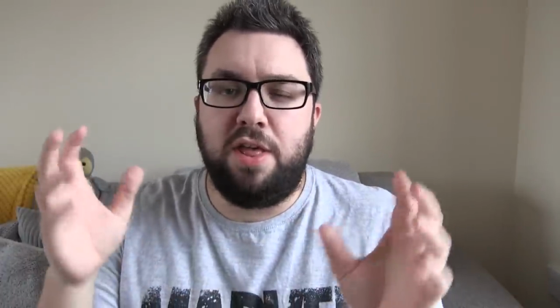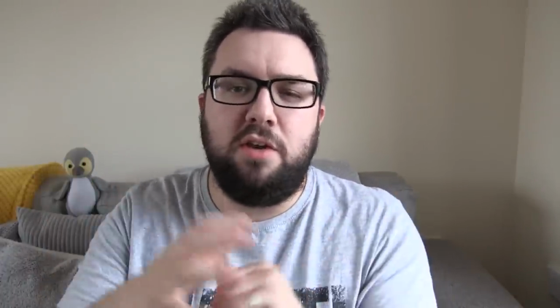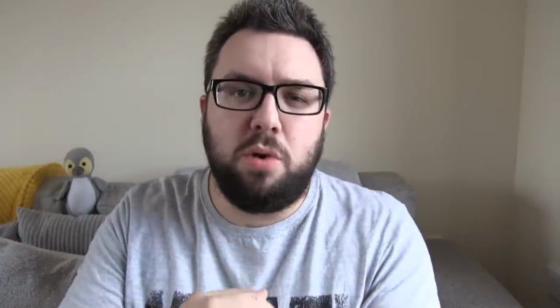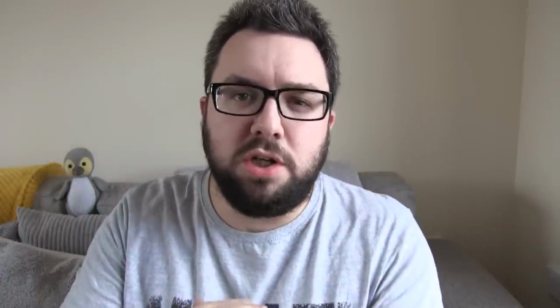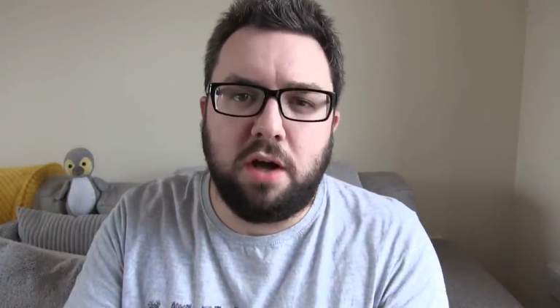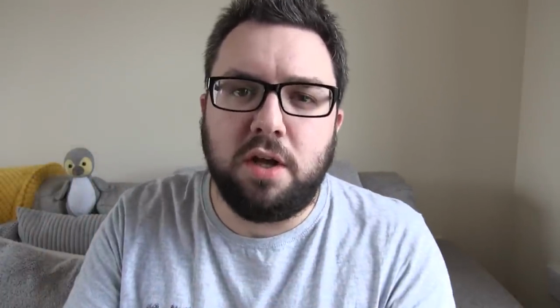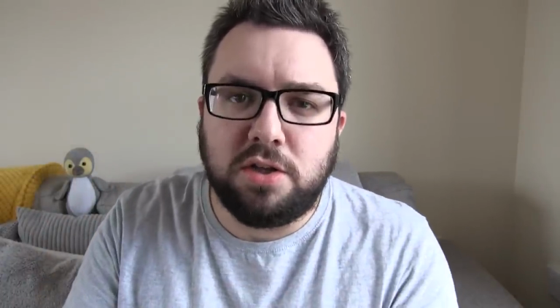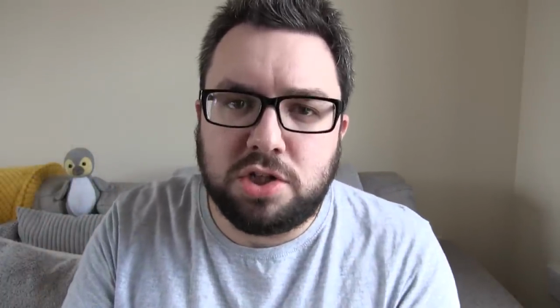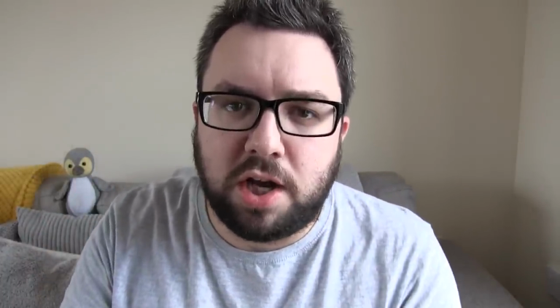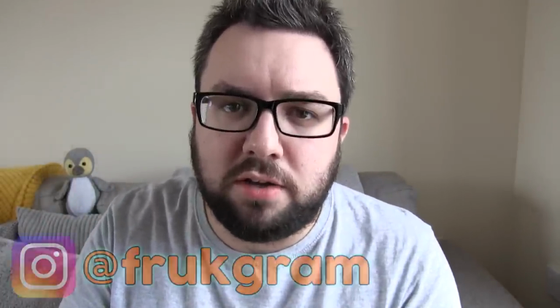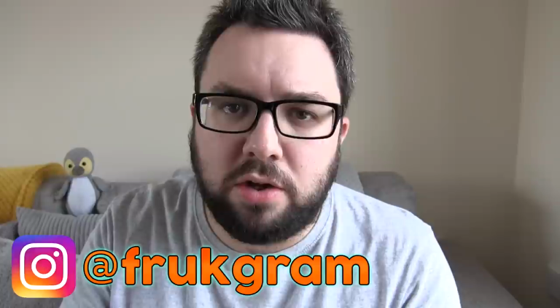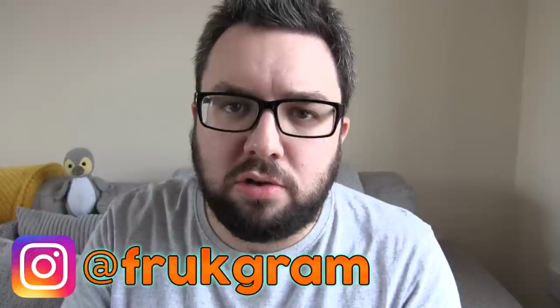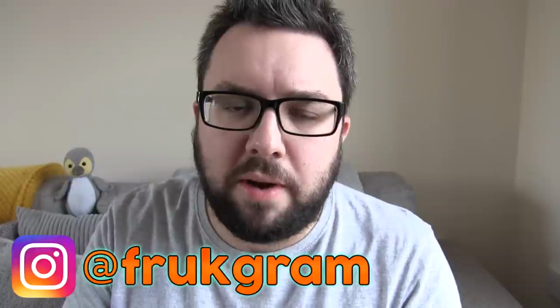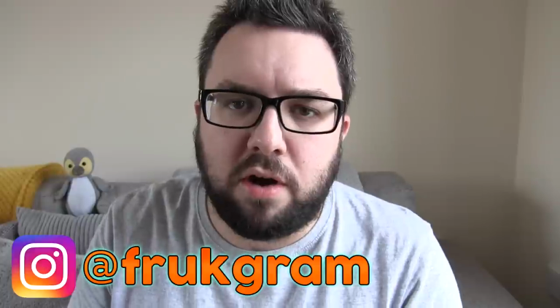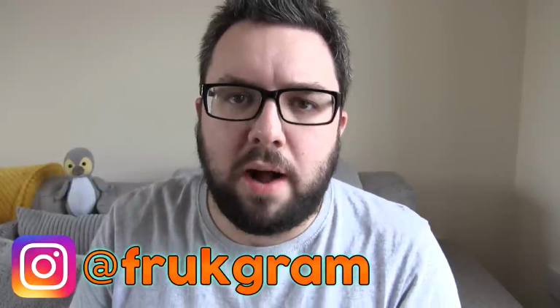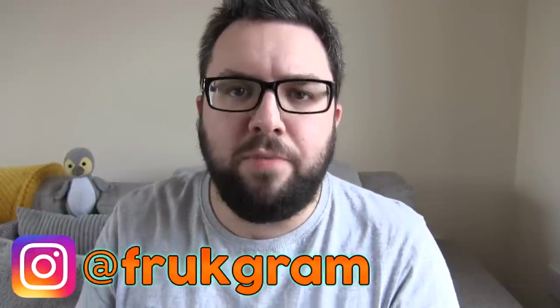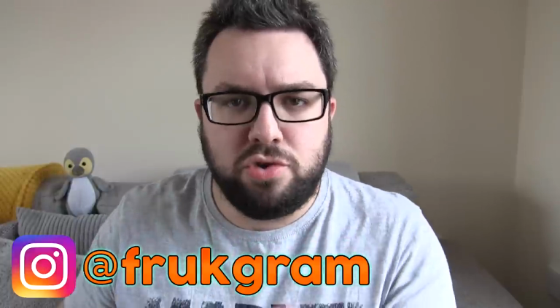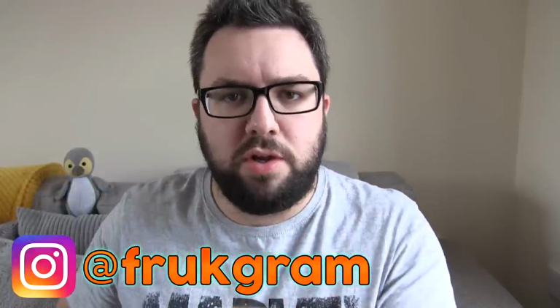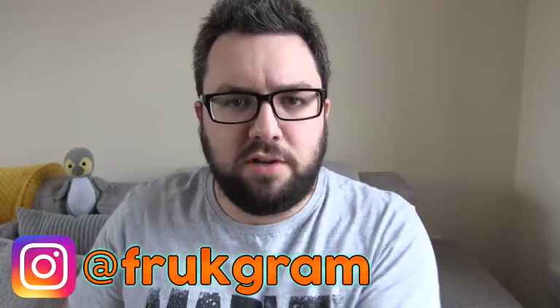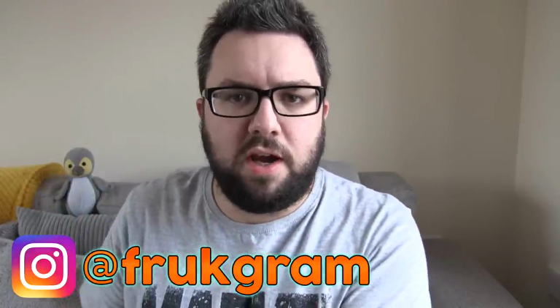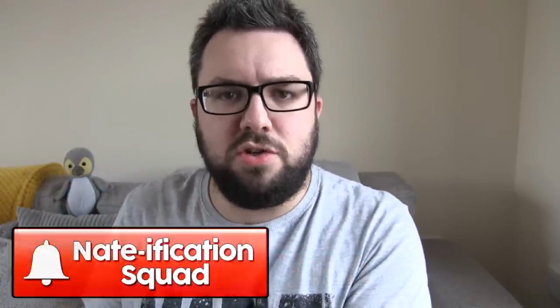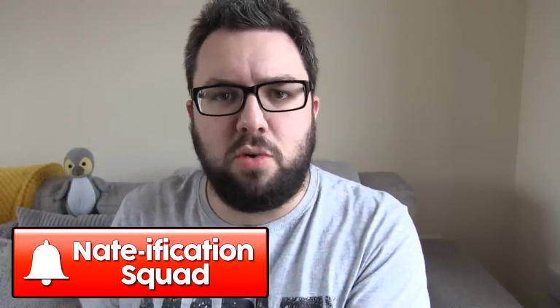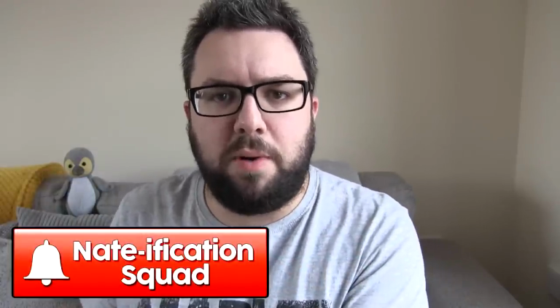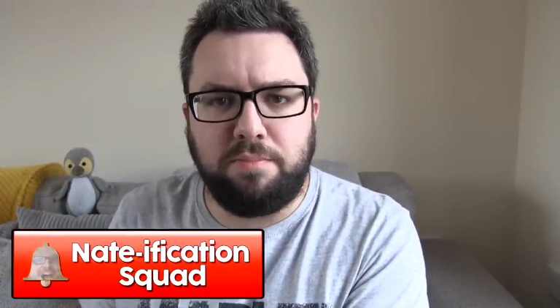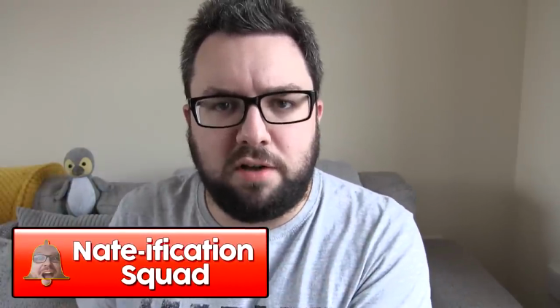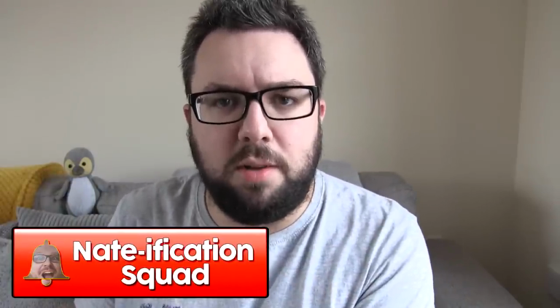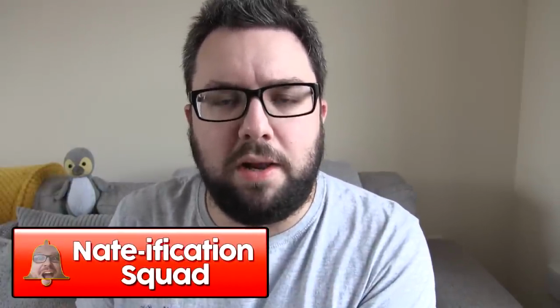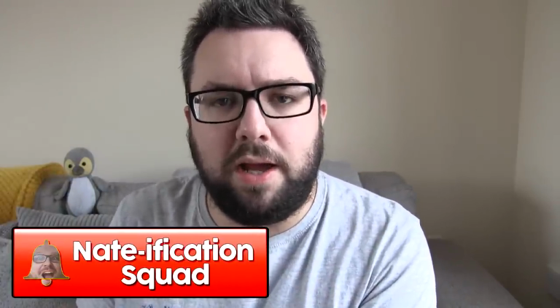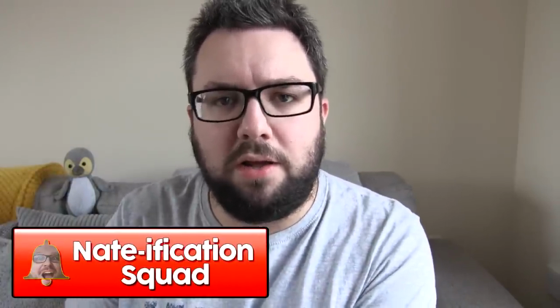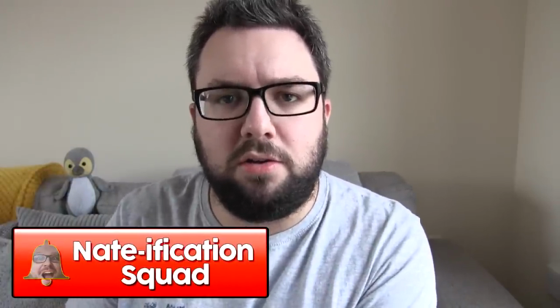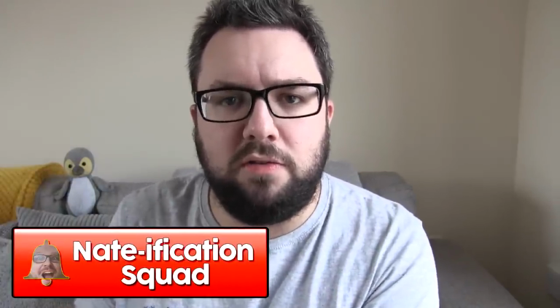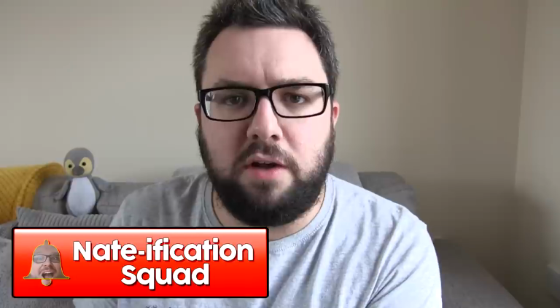Thank you for watching guys. Check us out on Instagram at frontgram. Join the notification squad by pressing the bell and get alerted to new videos.